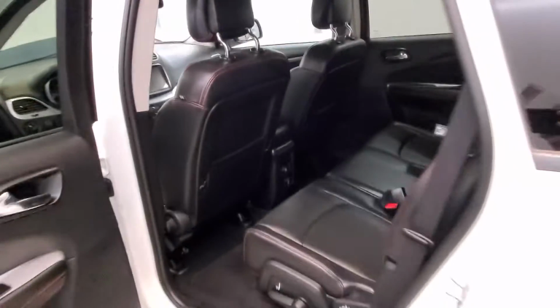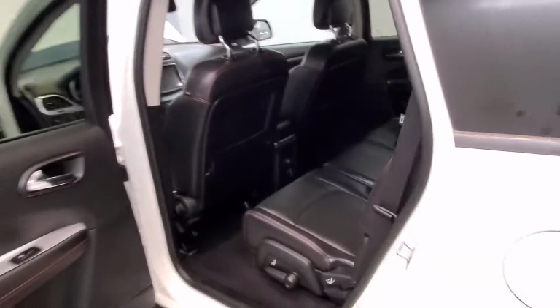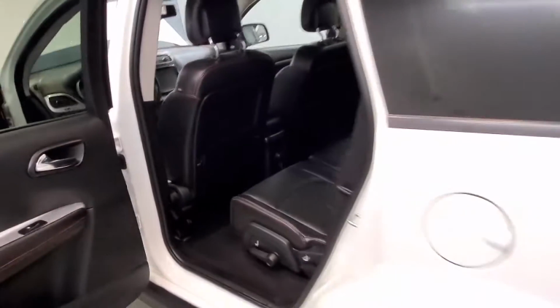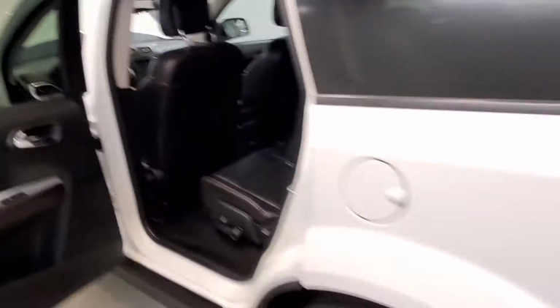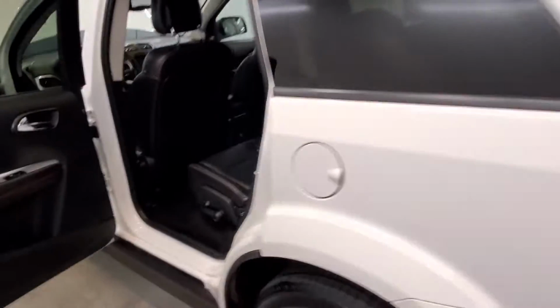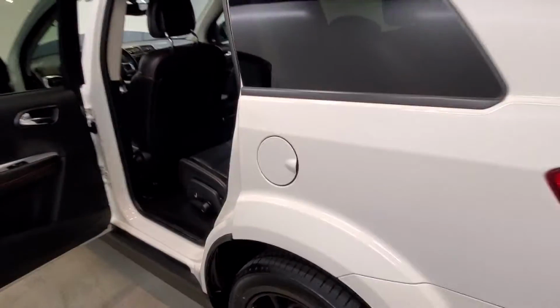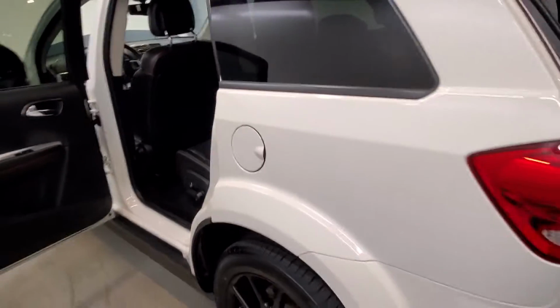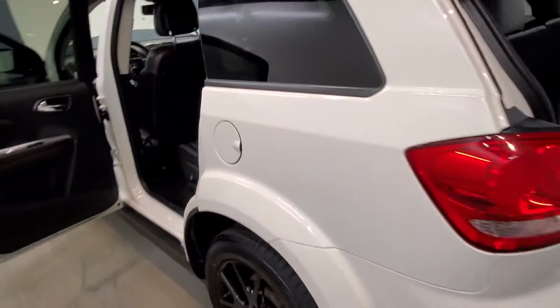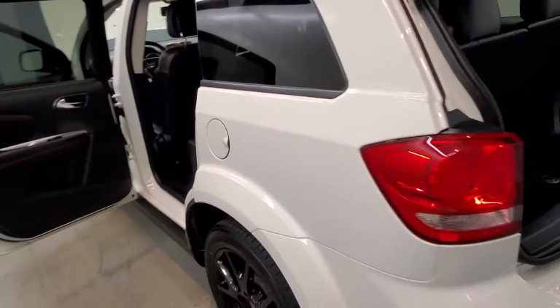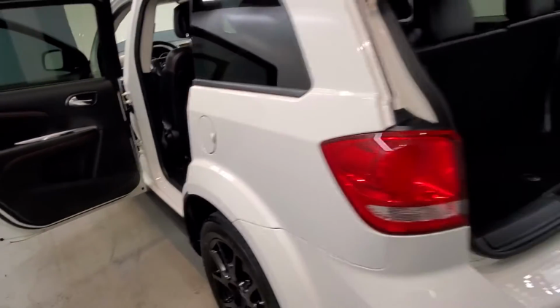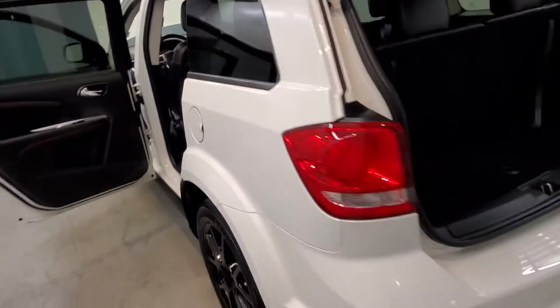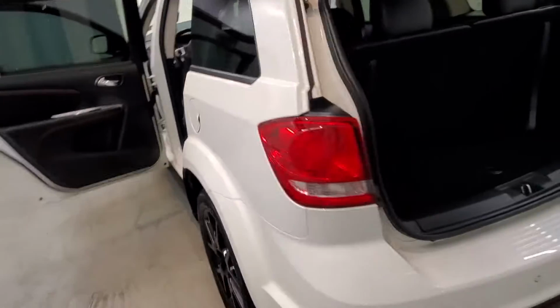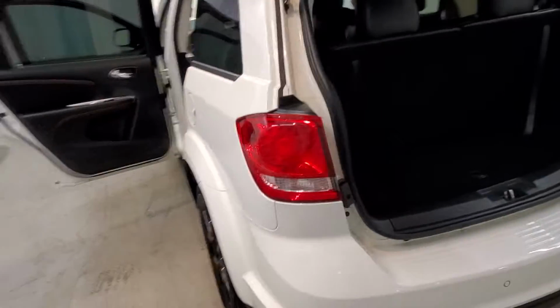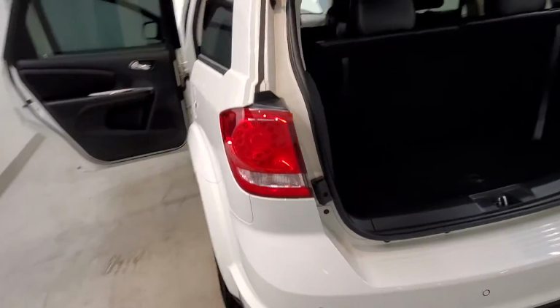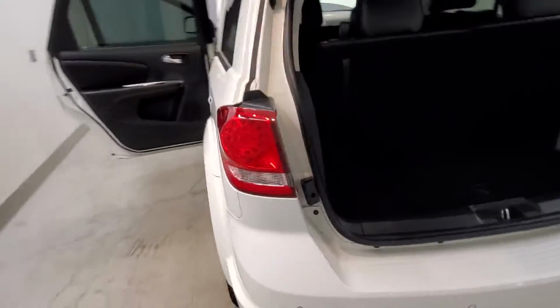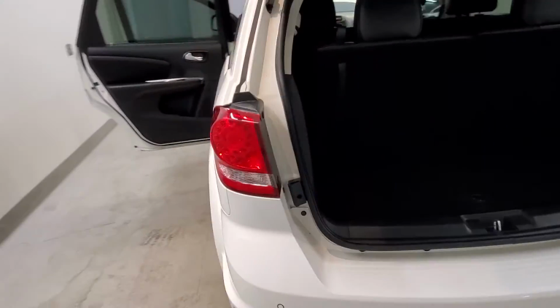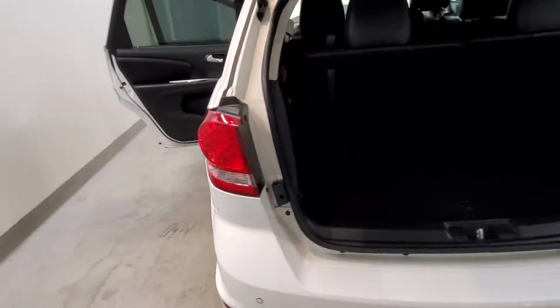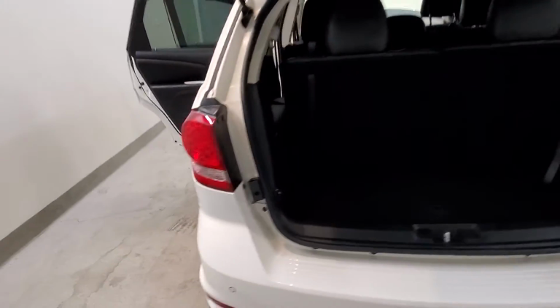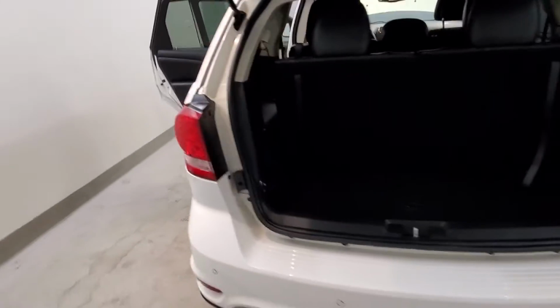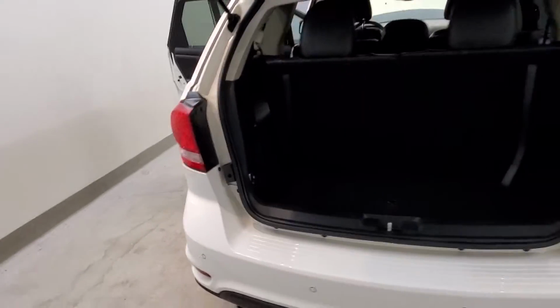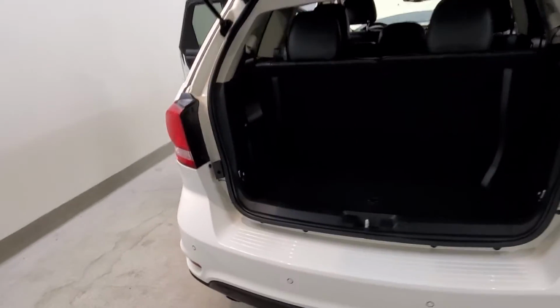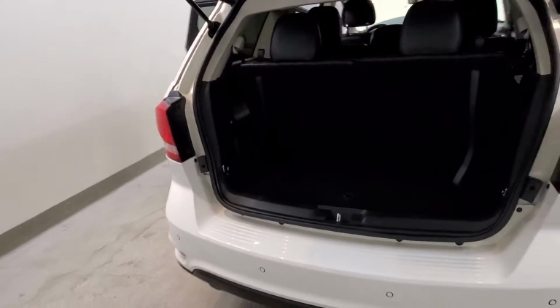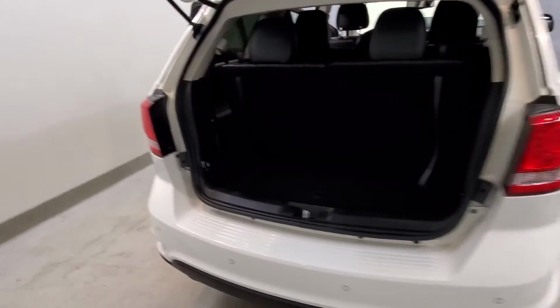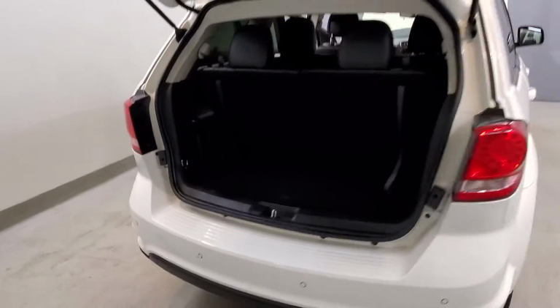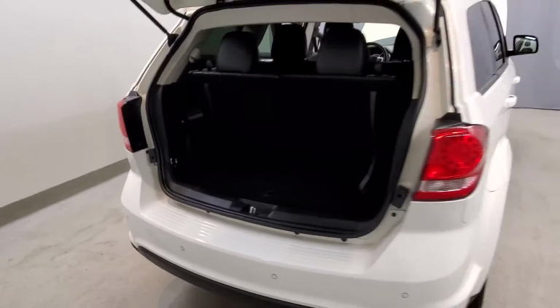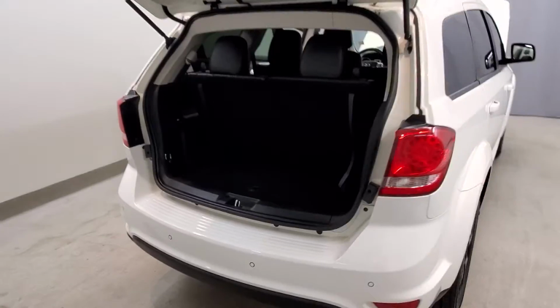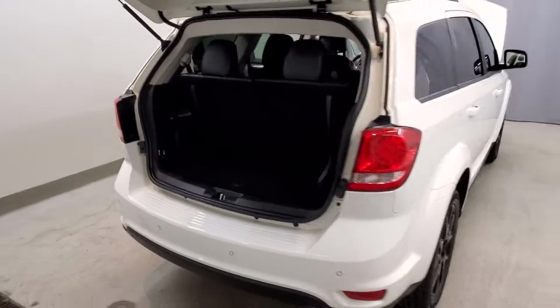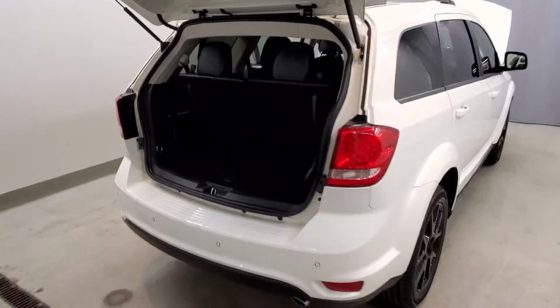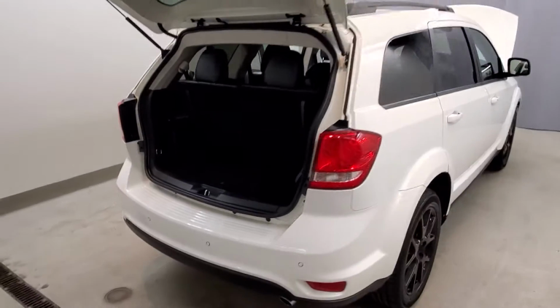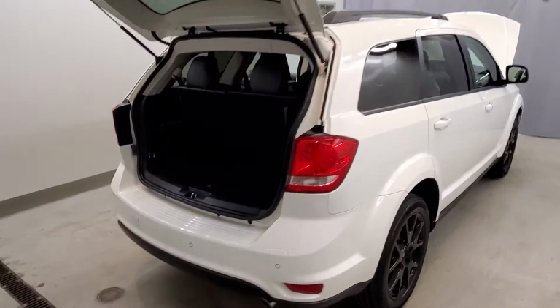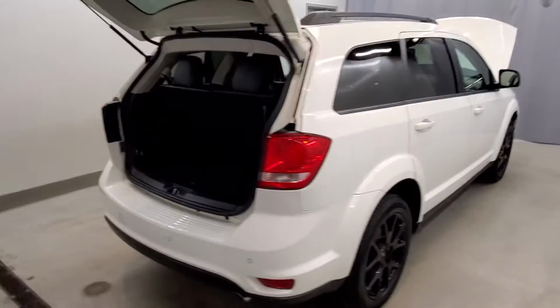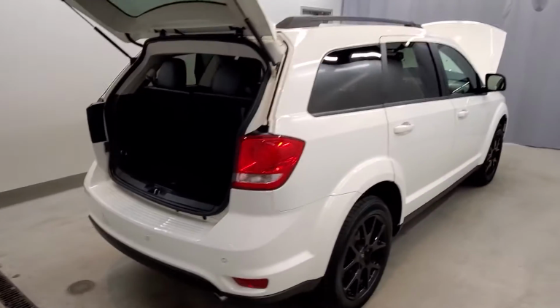Features include folio headlights, front fog lights, folio automatic headlights, body-colored bumpers, heated door mirrors, power door mirrors, roof rack rails only with spoiler, and rear window wiper.